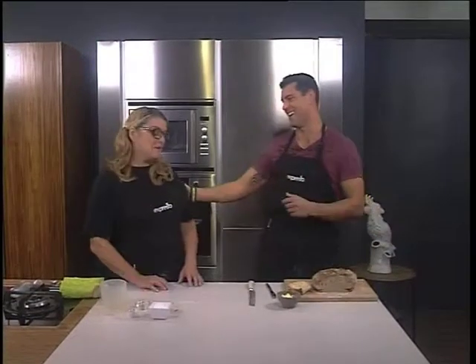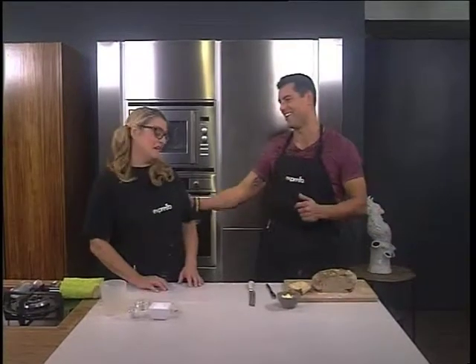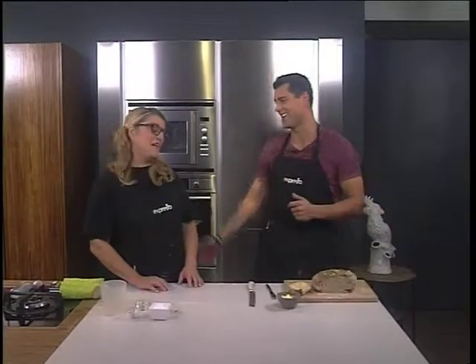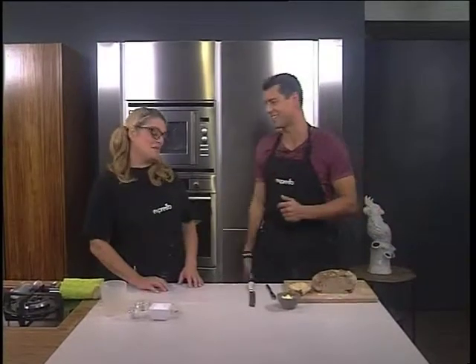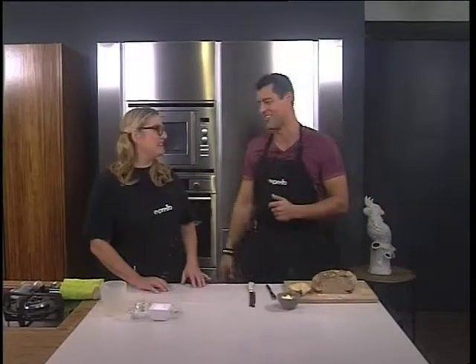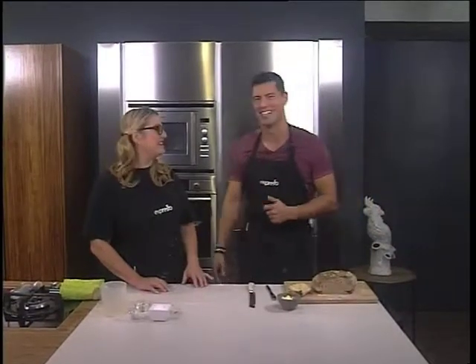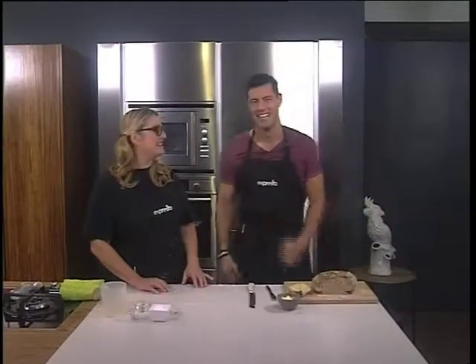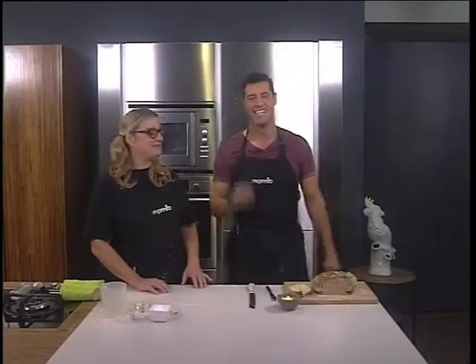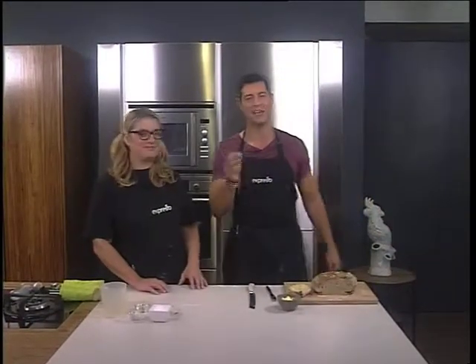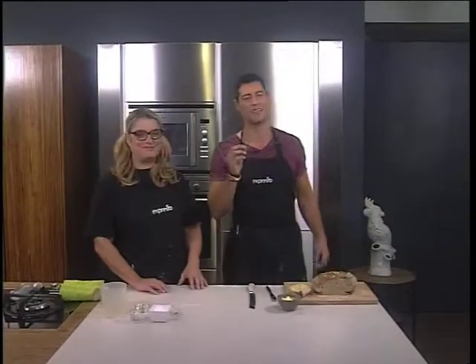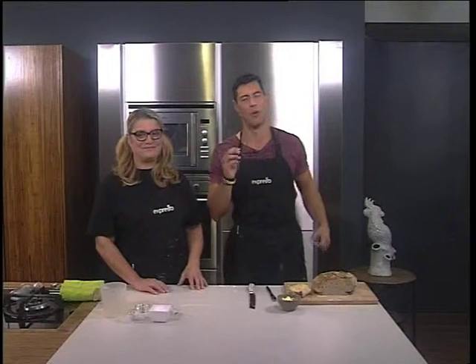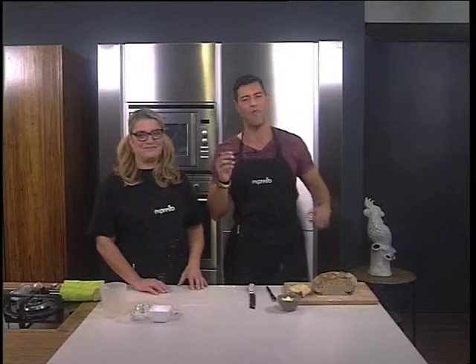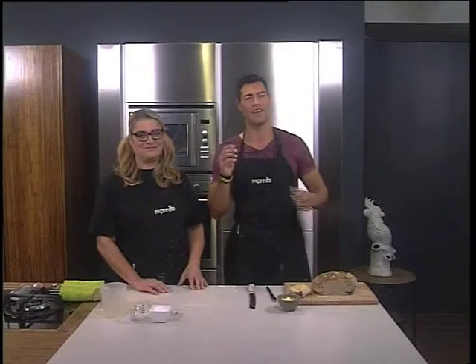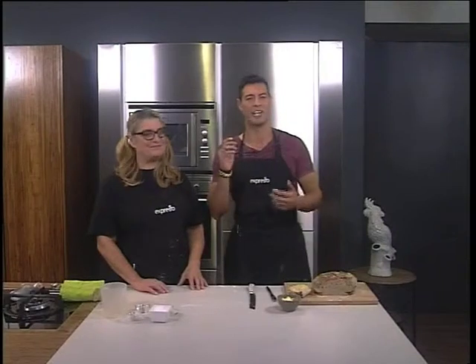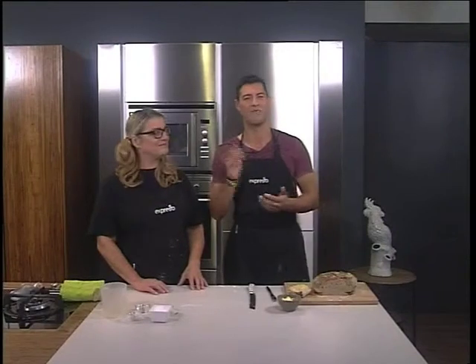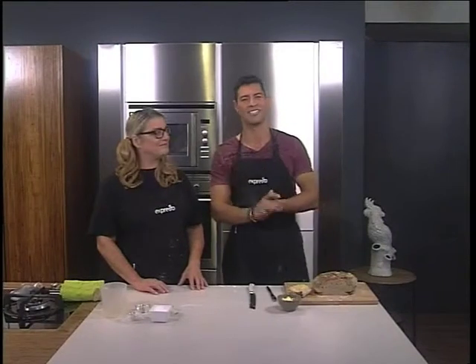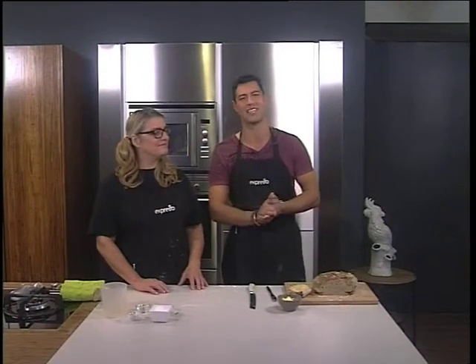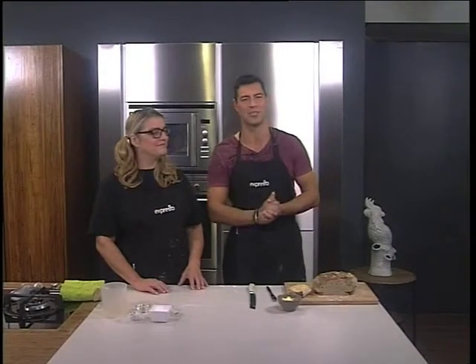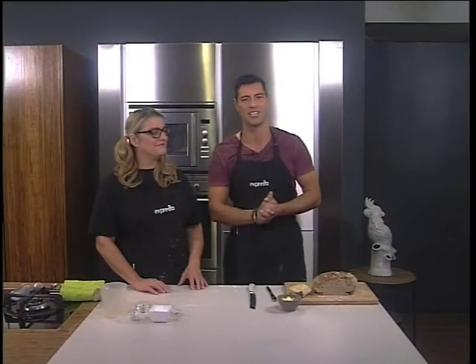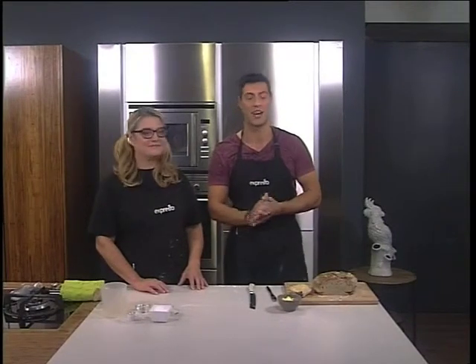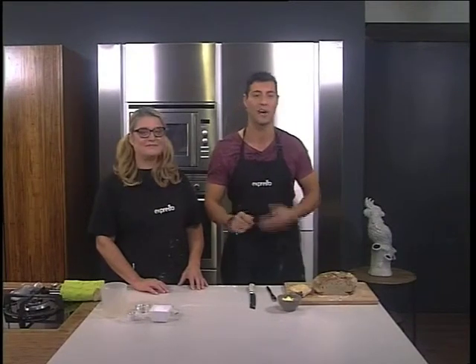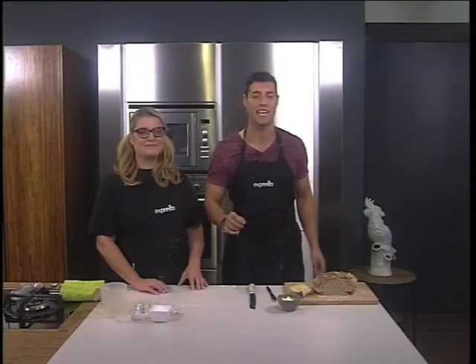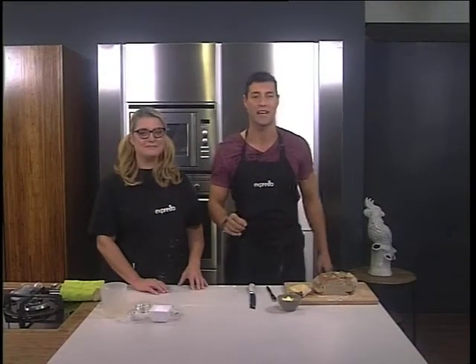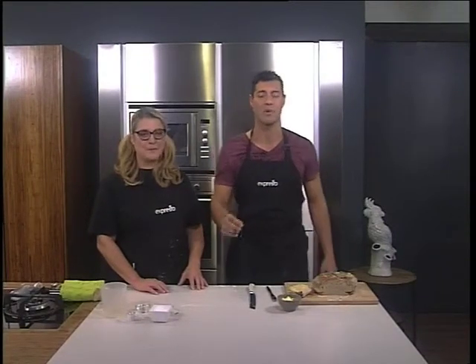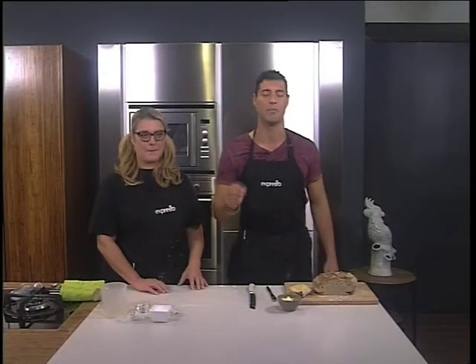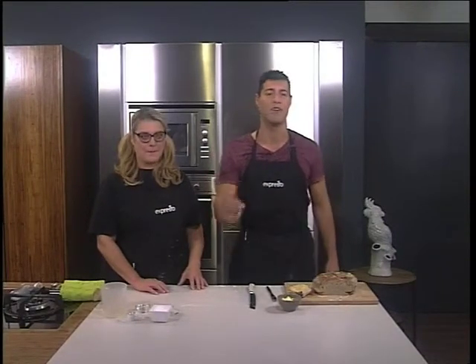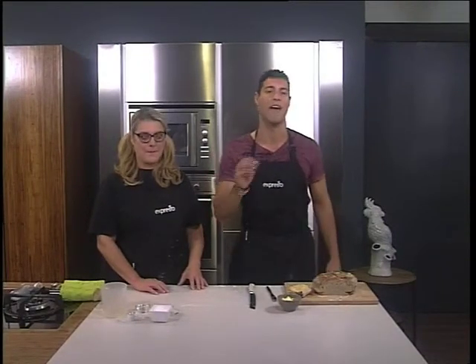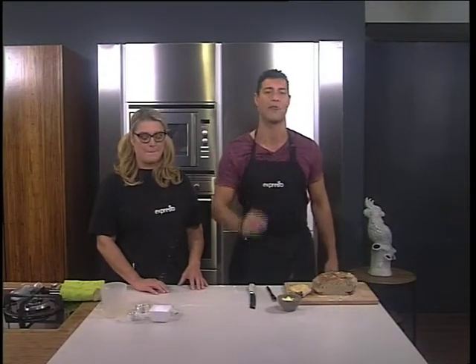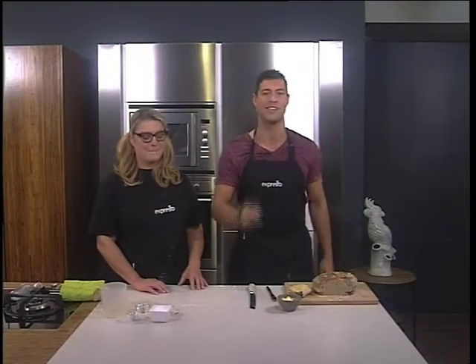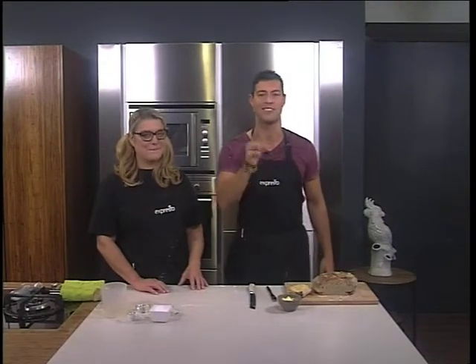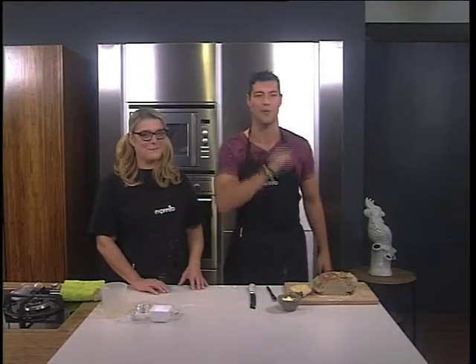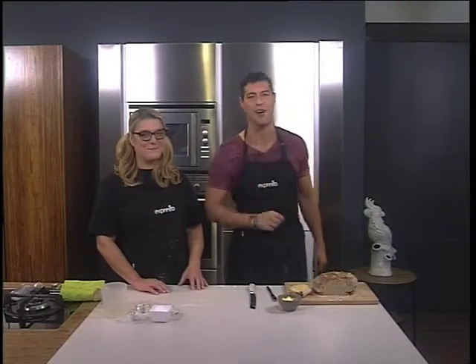Absolutely, thank you so much. Stay with us for more five ingredient fixes in our Expresso kitchen. Right now we're taking a very brief ad break — stay where you are.